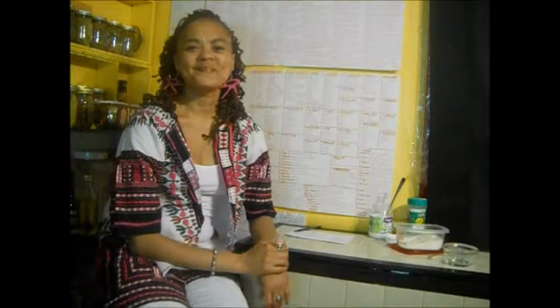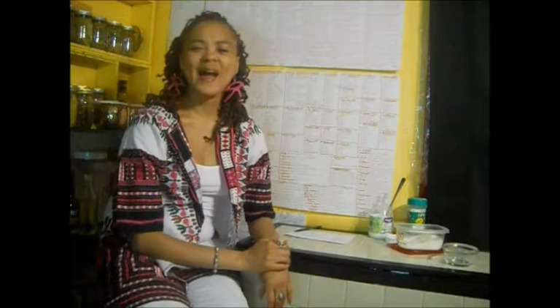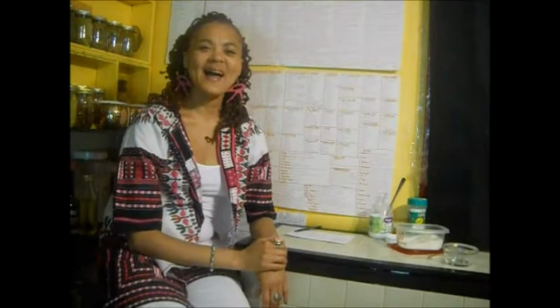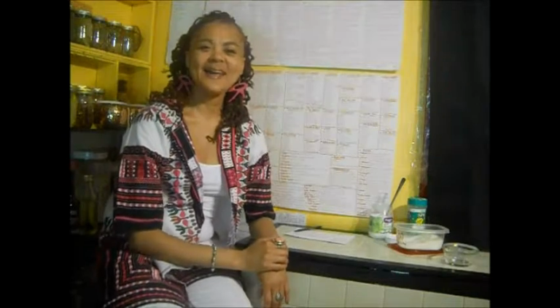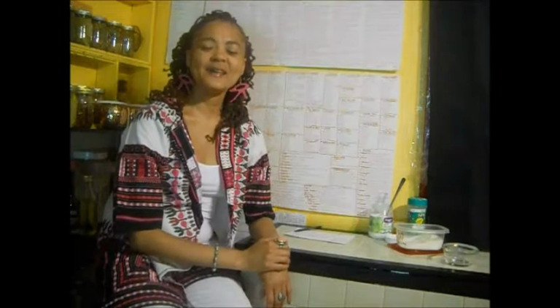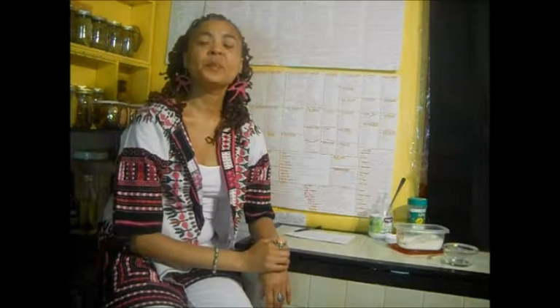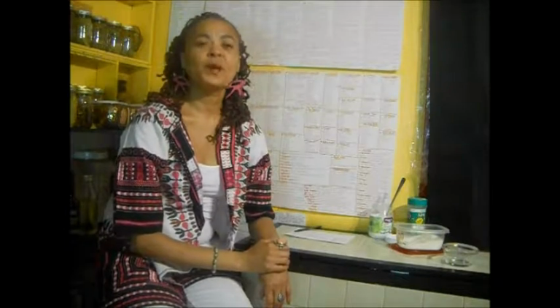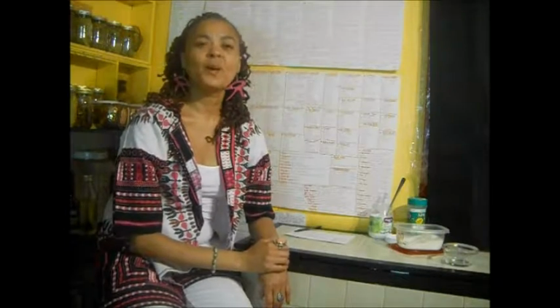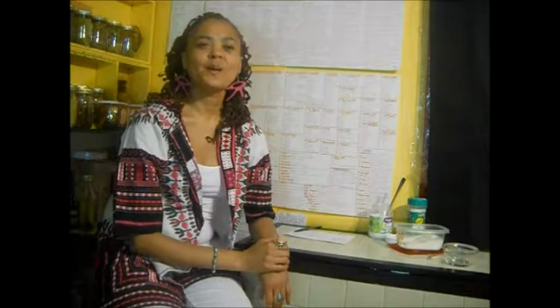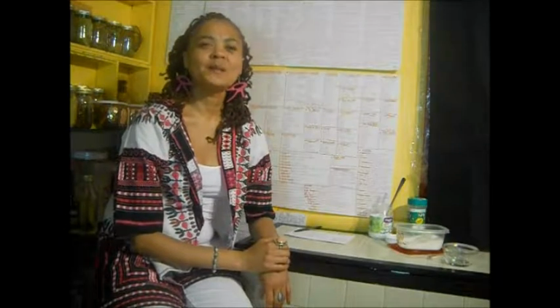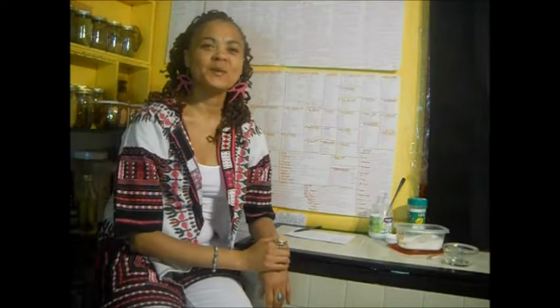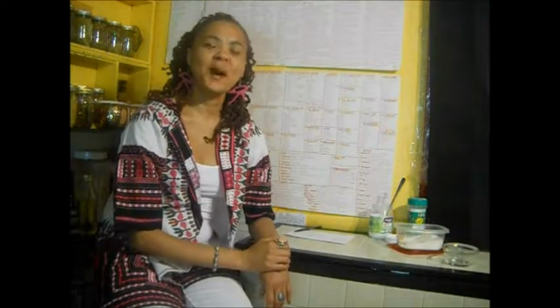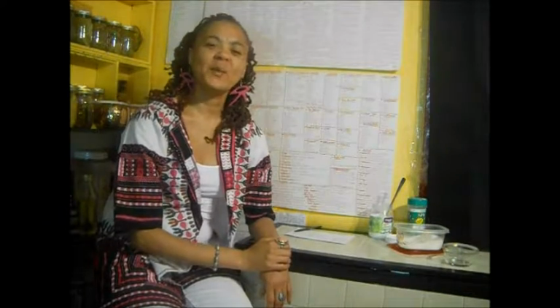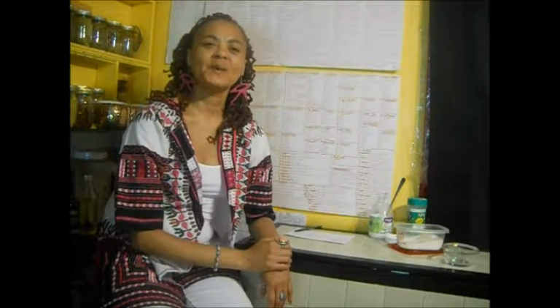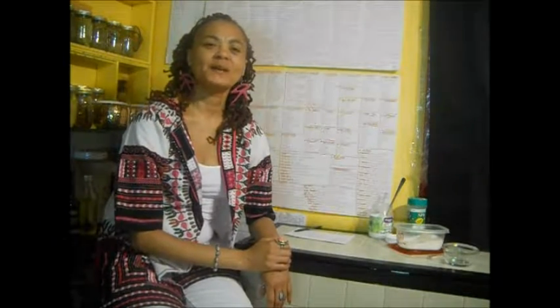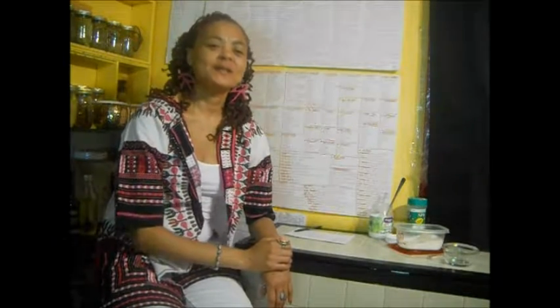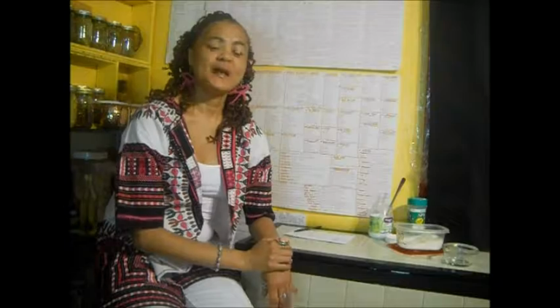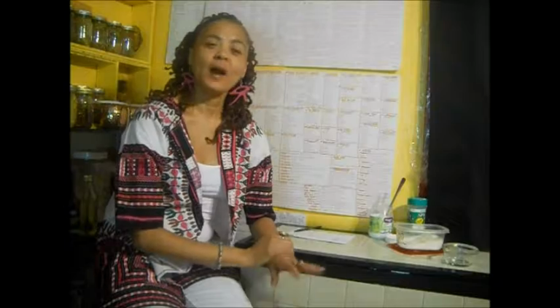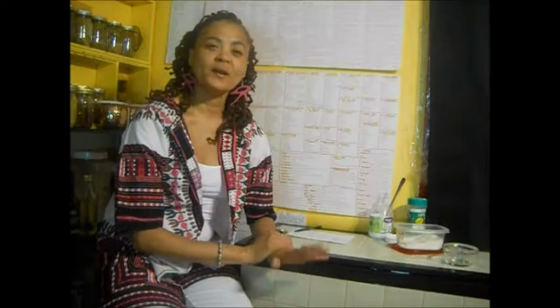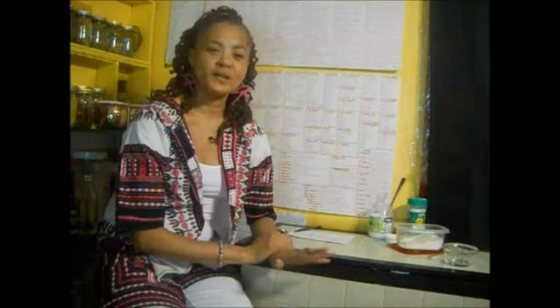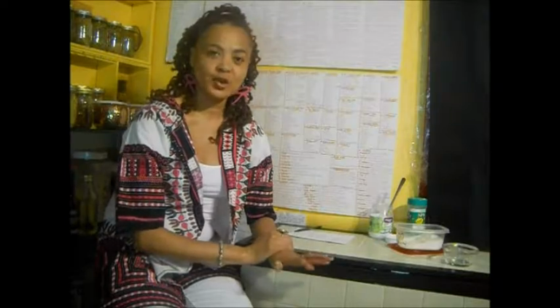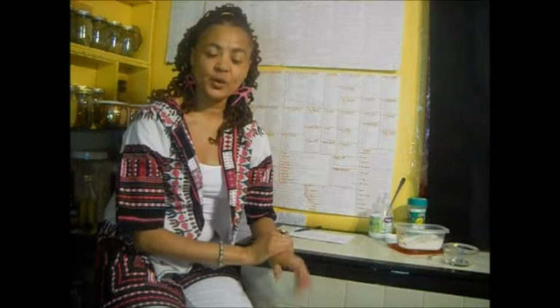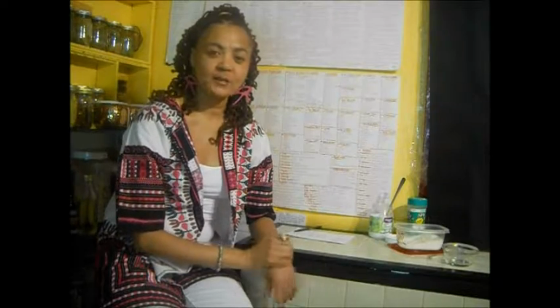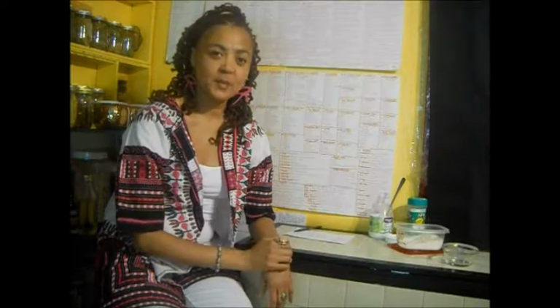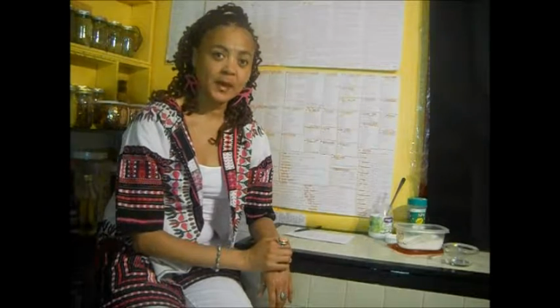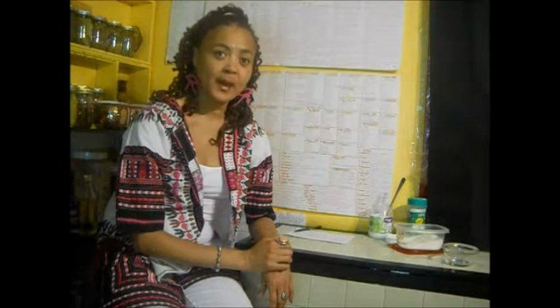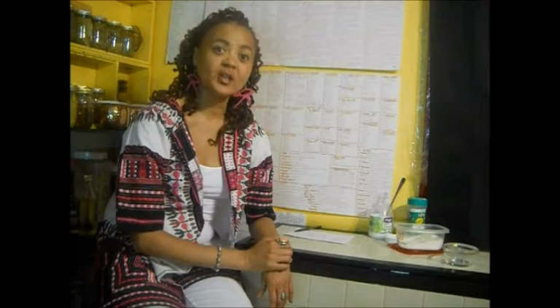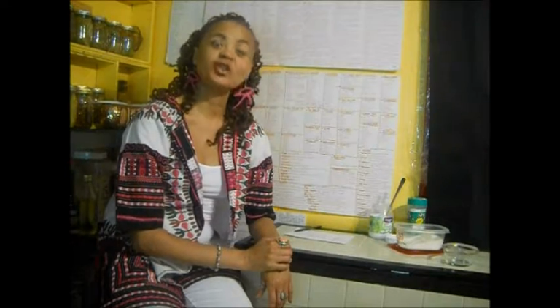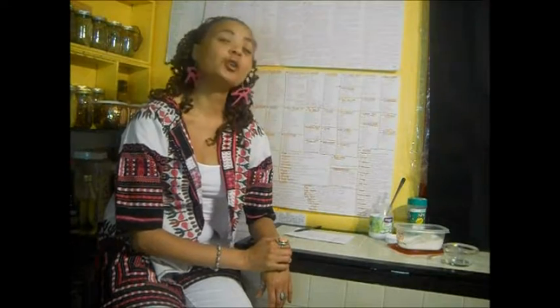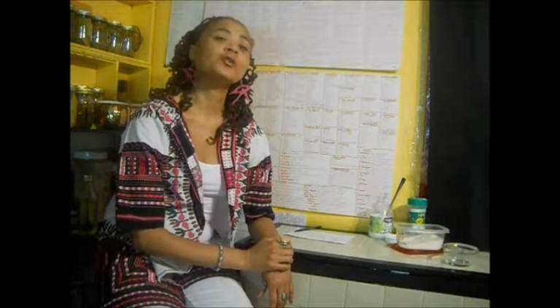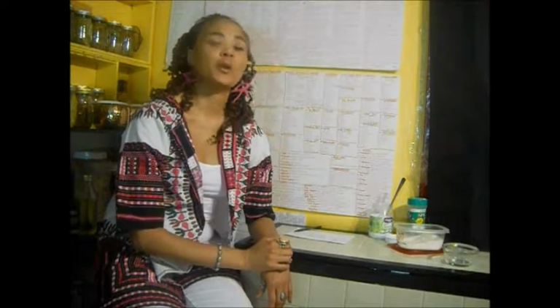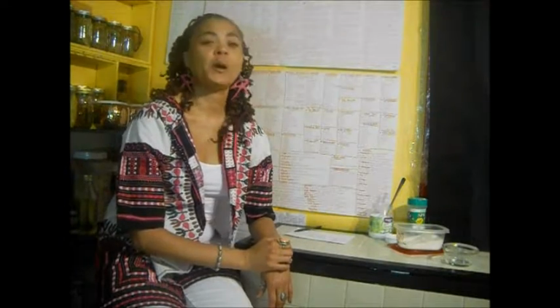Hi. Welcome to my world. Today I wanted to show you how to make a sugar scrub.